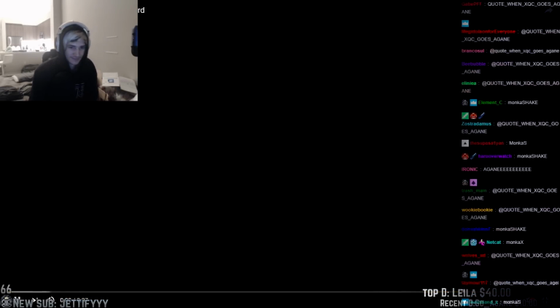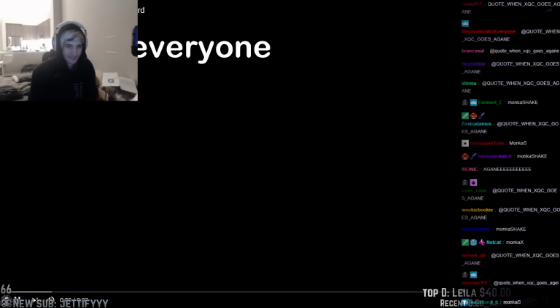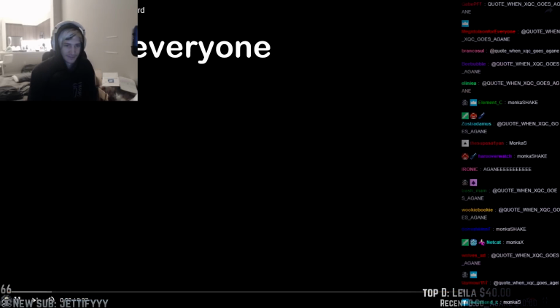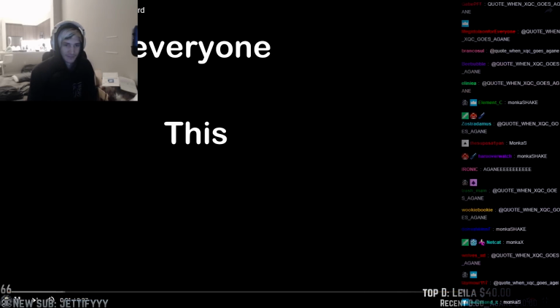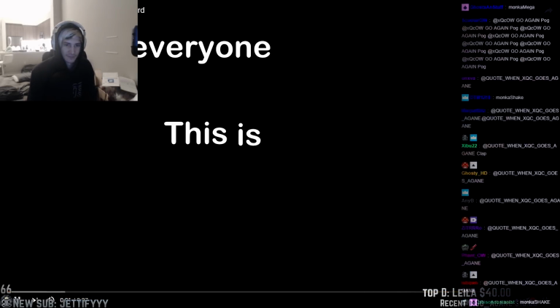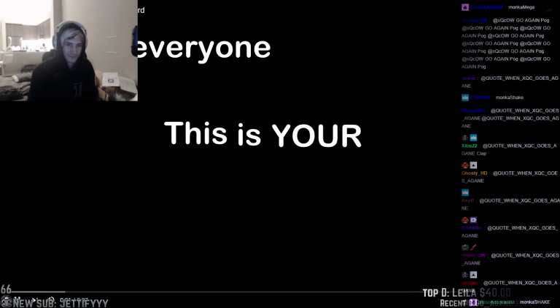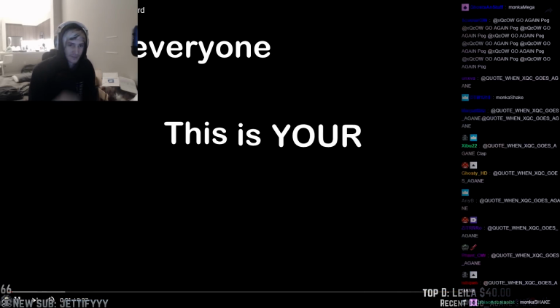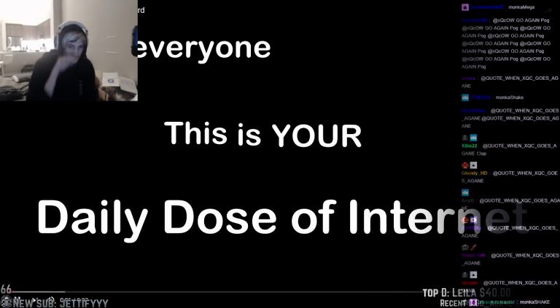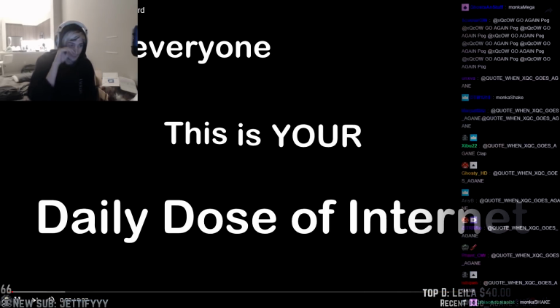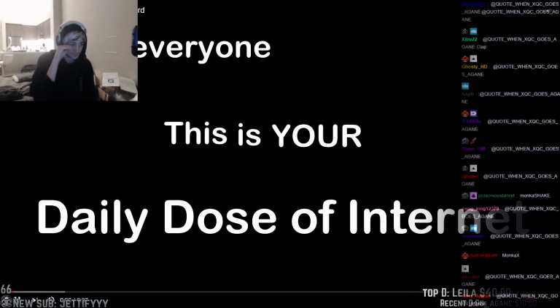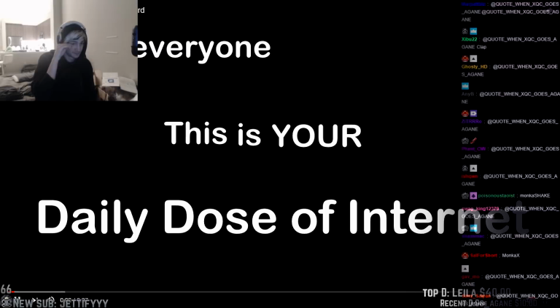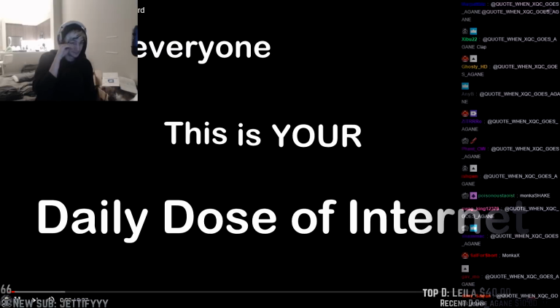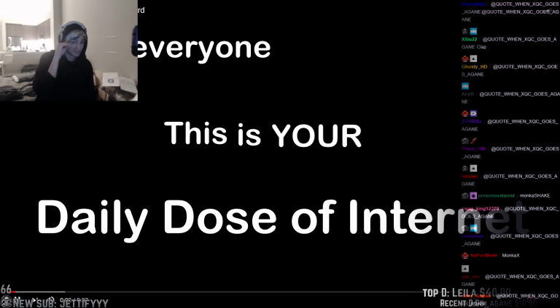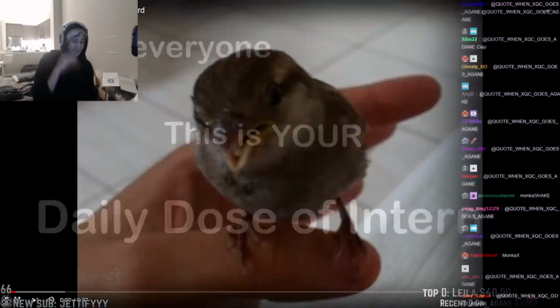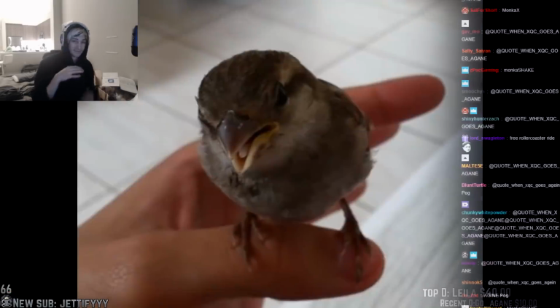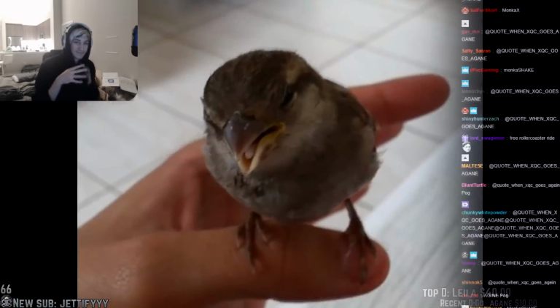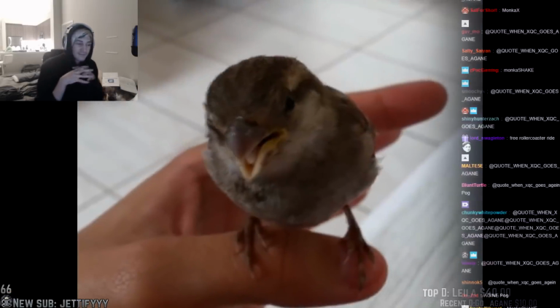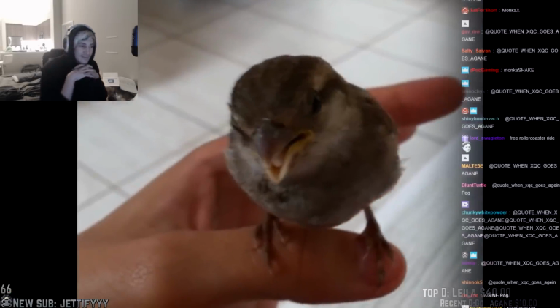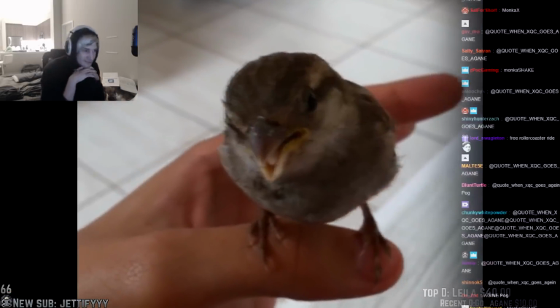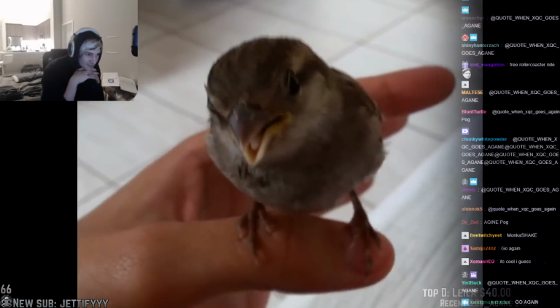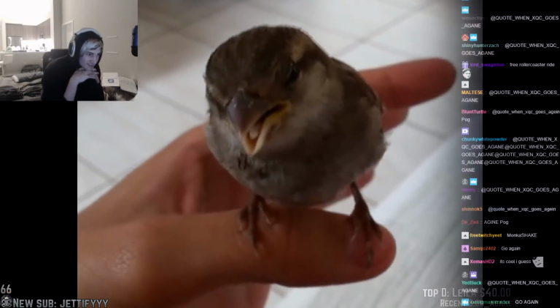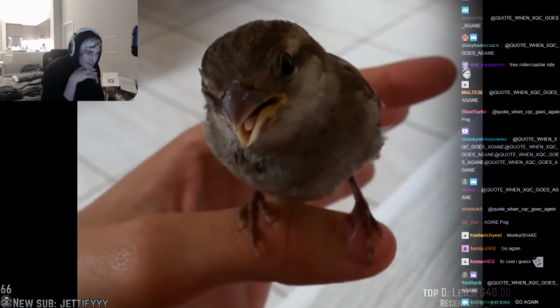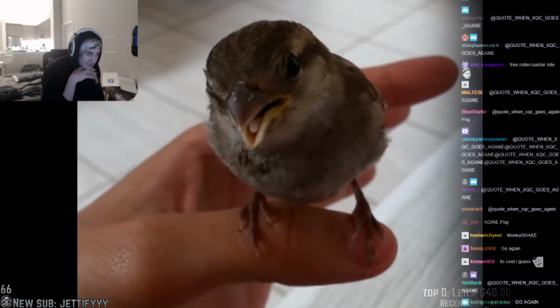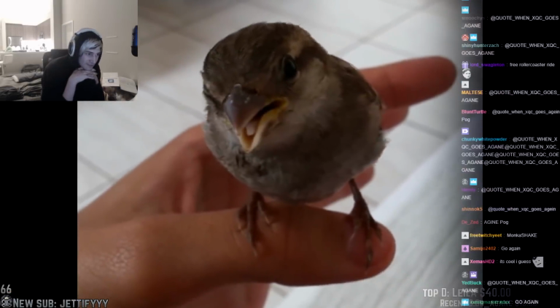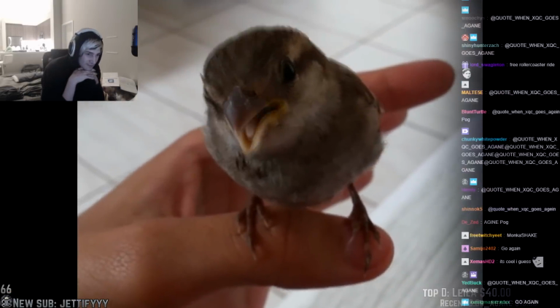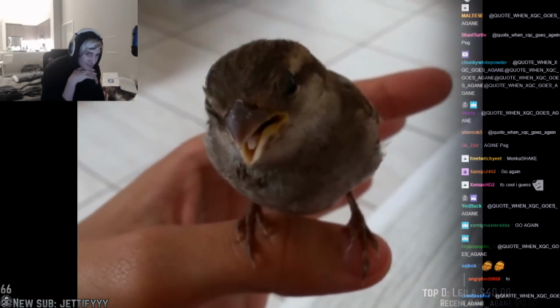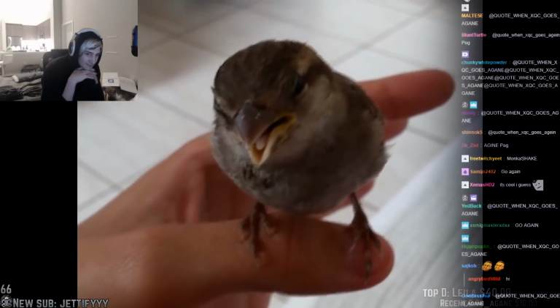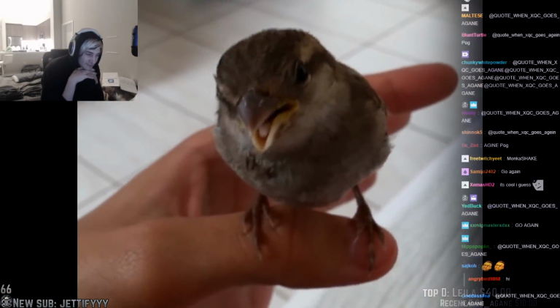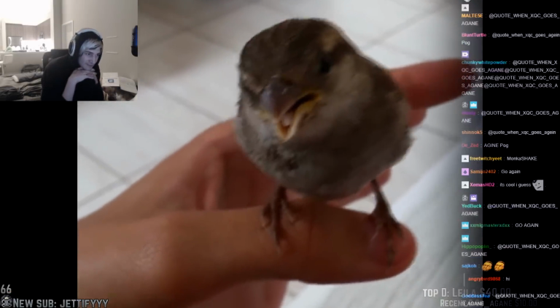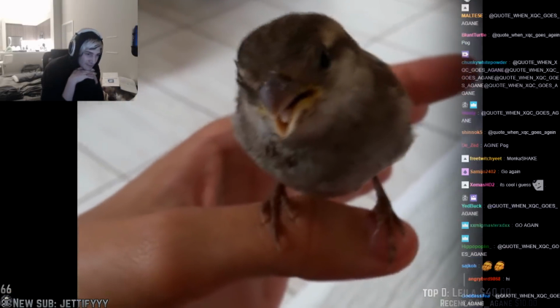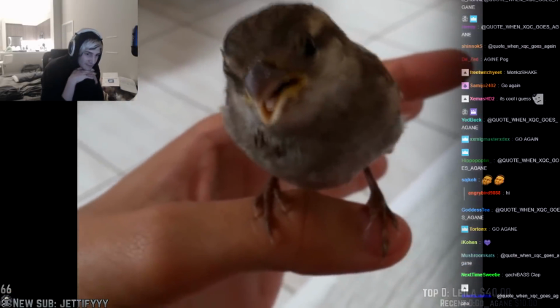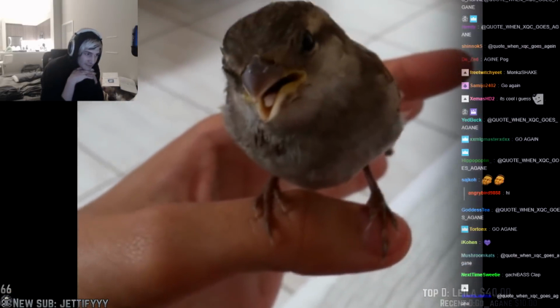Hello, everyone. This is your Daily Dose of Internet. Birds love to sing, but this is what happens when you sing to a bird.